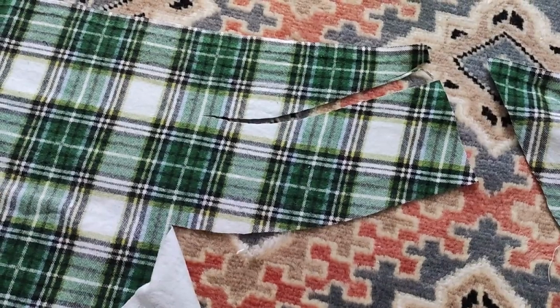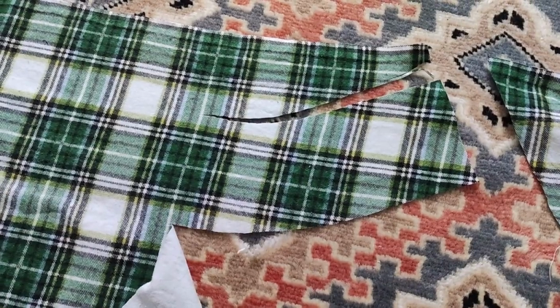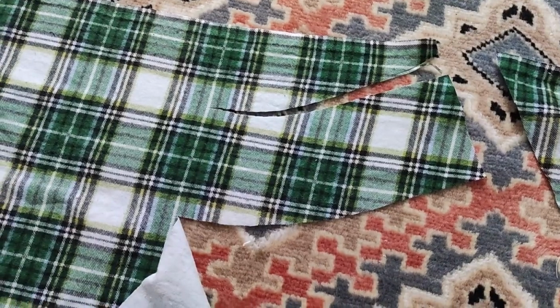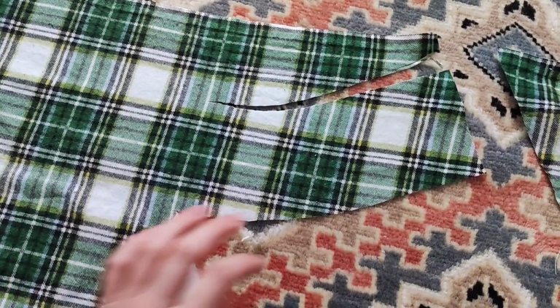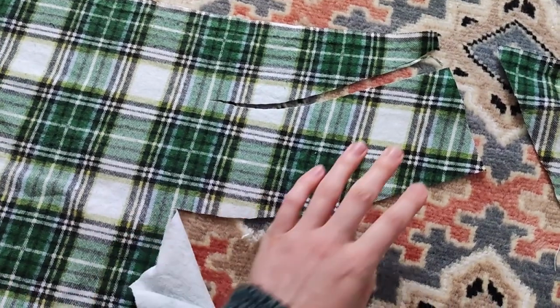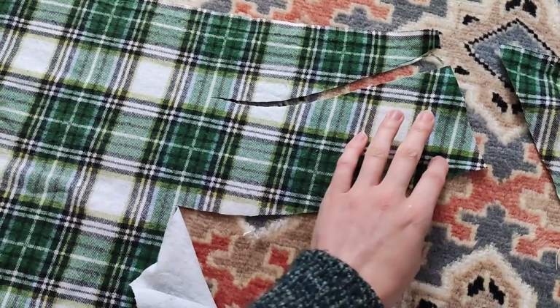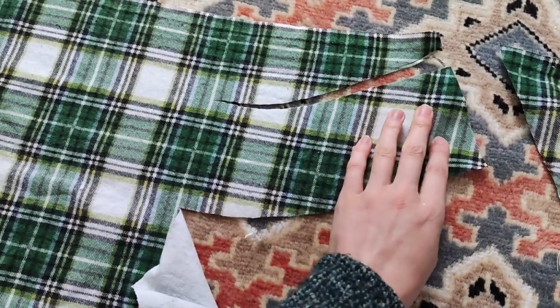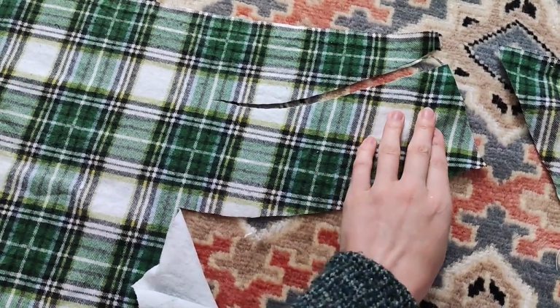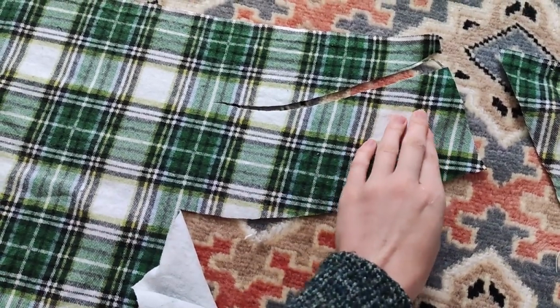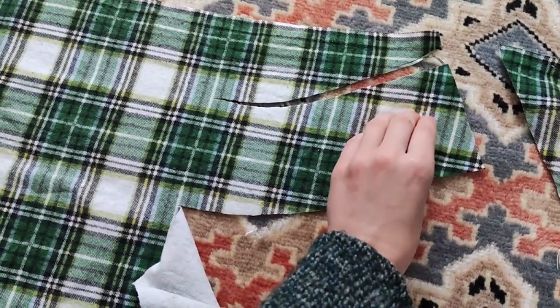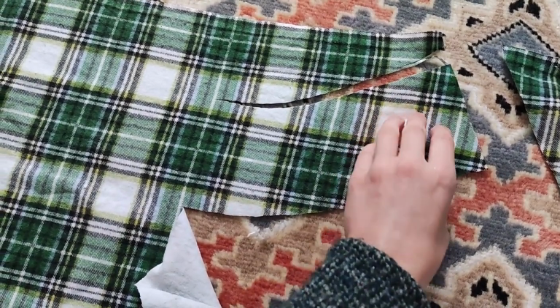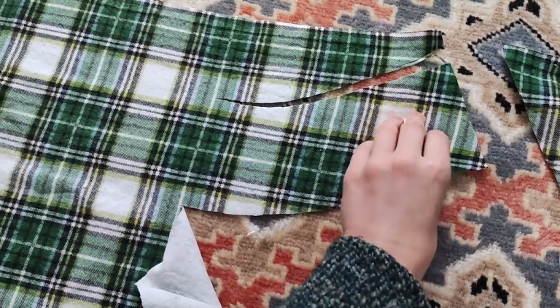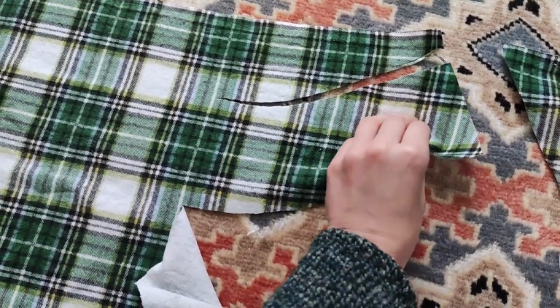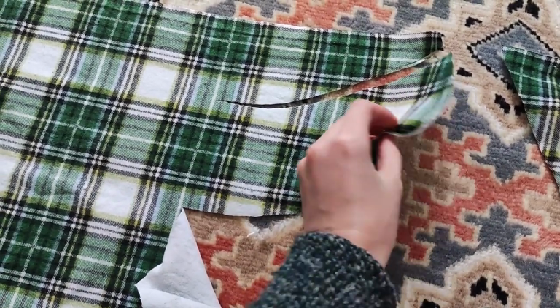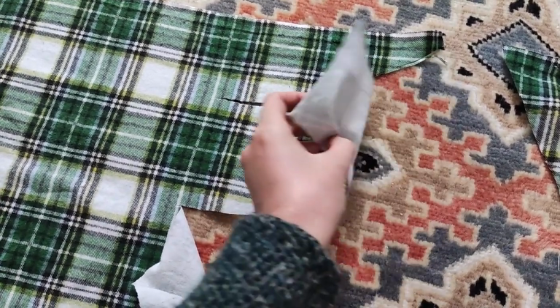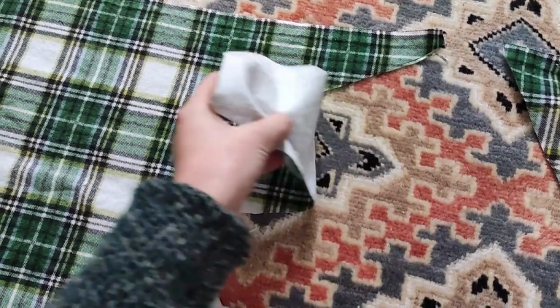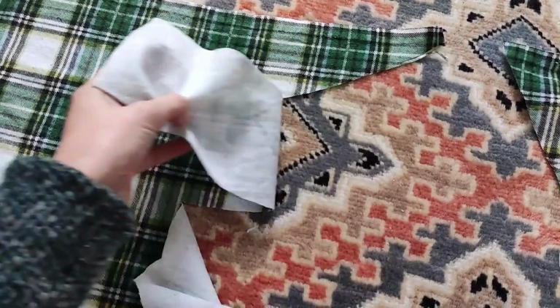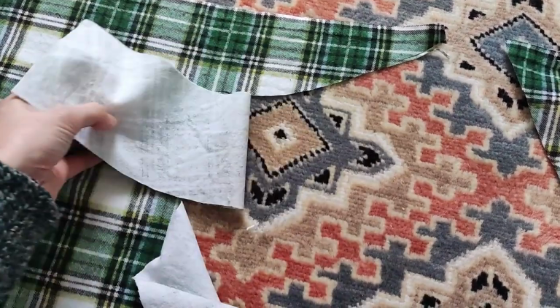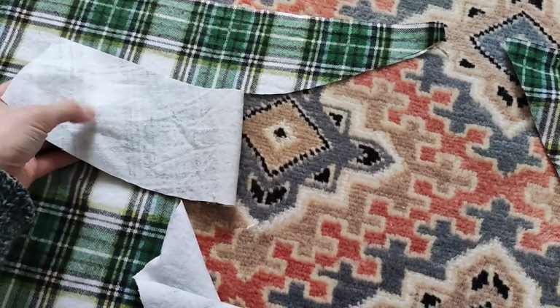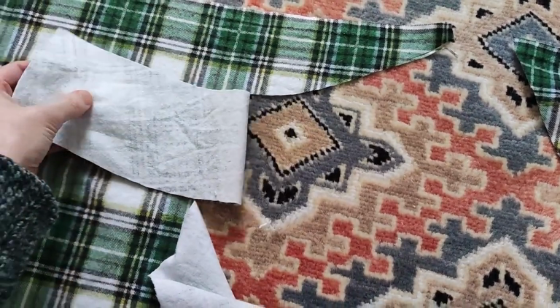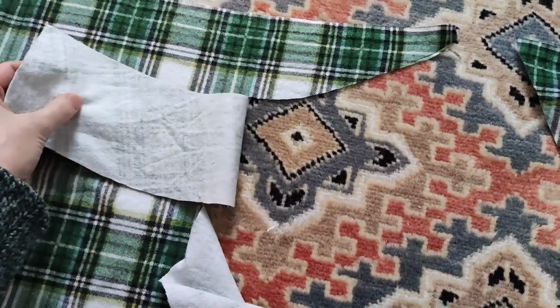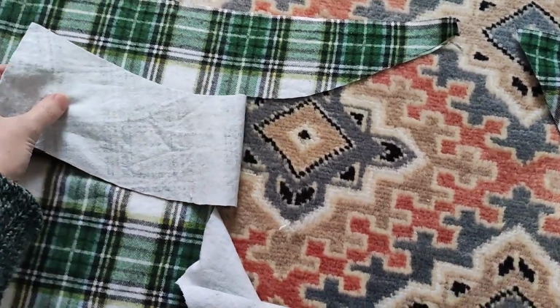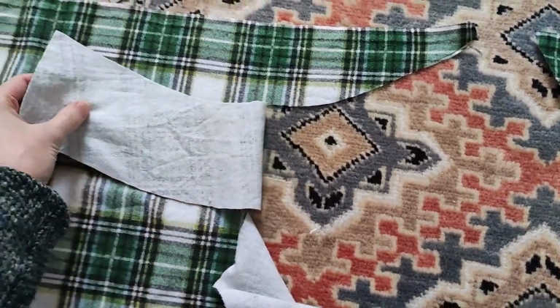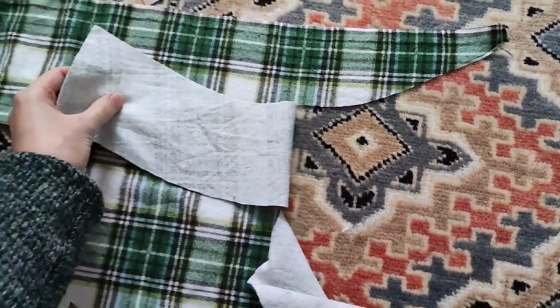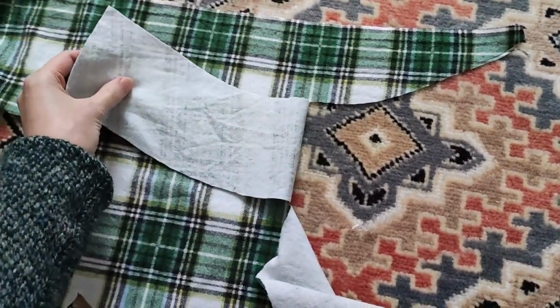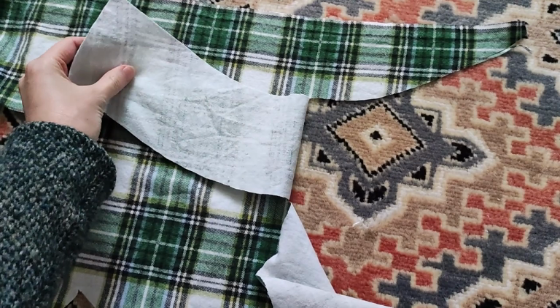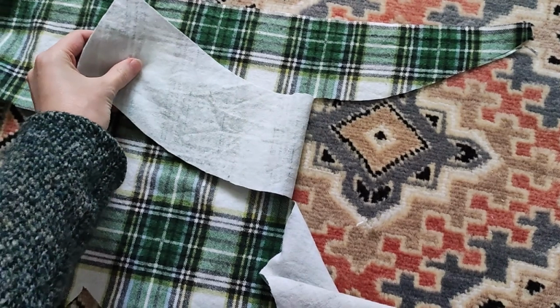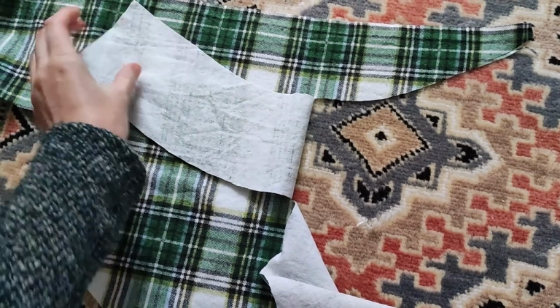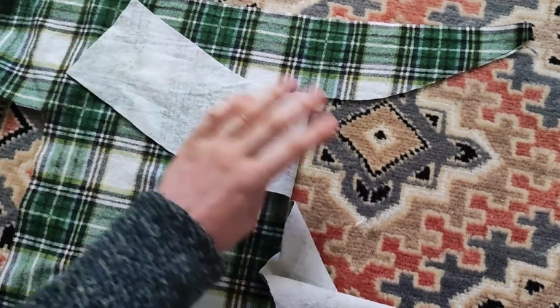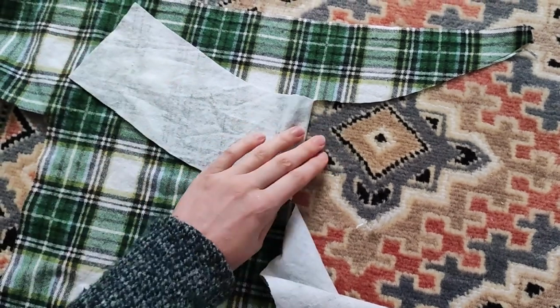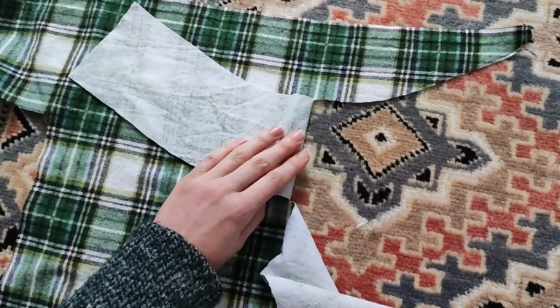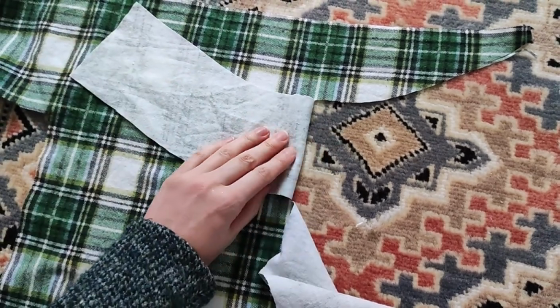I cut the yoke. Since the pattern of the fabric was distorted, I could only do this with some difficulty.